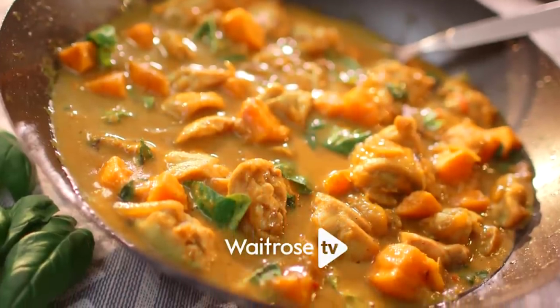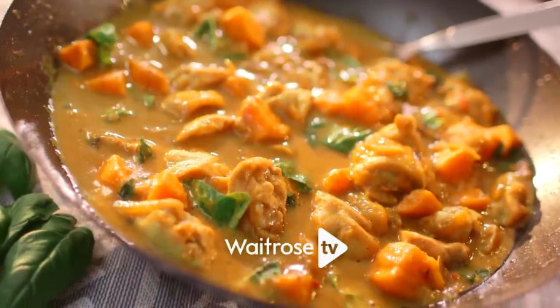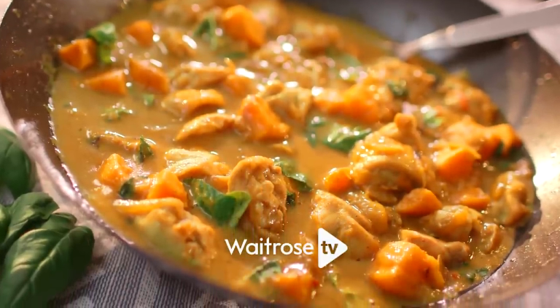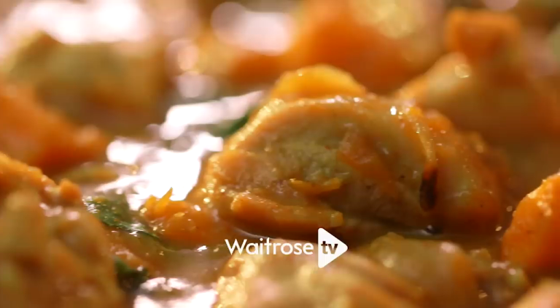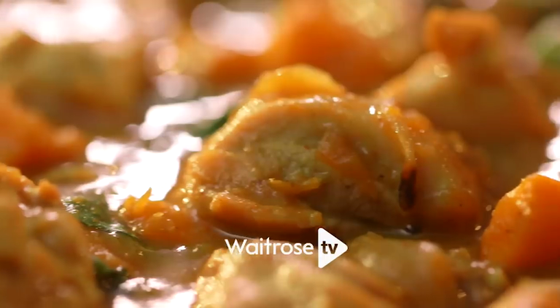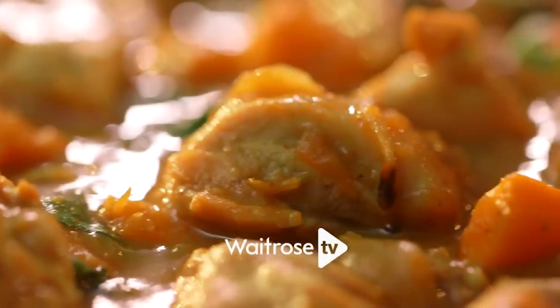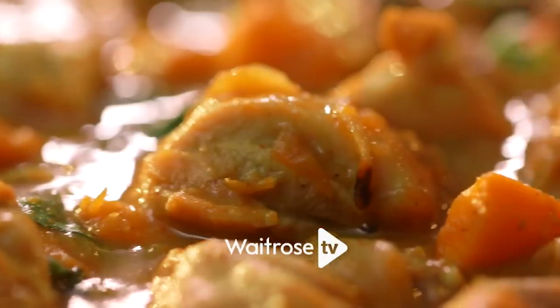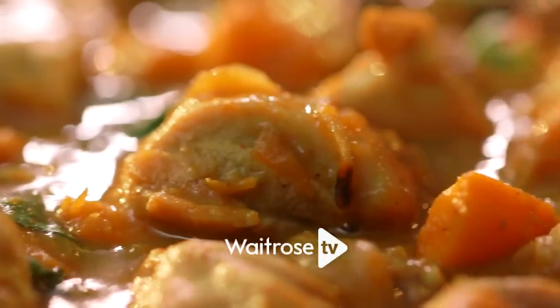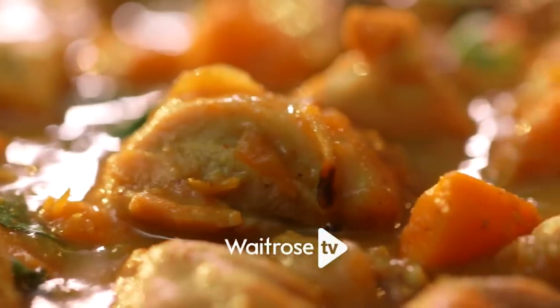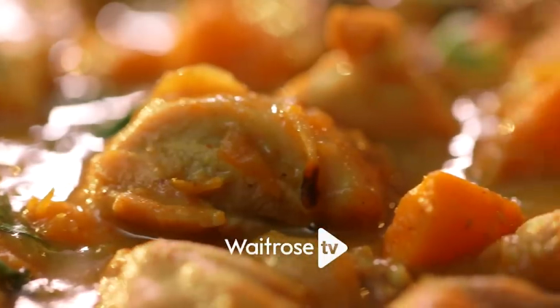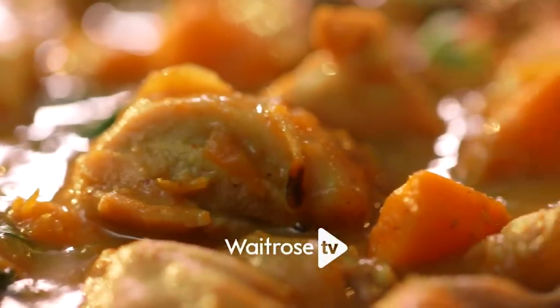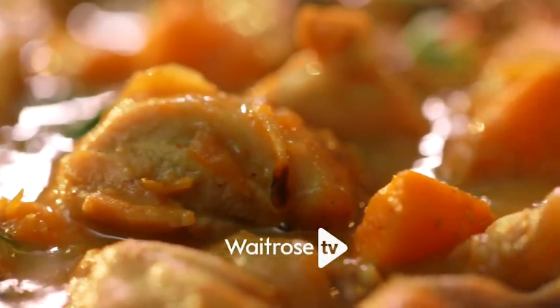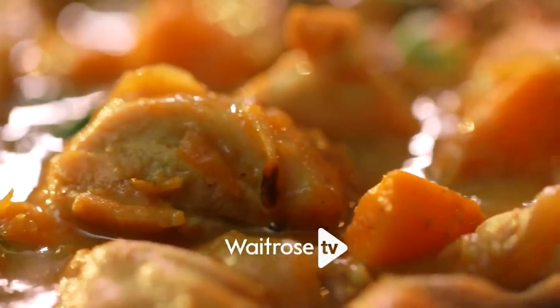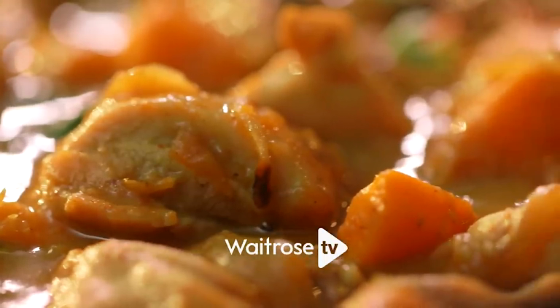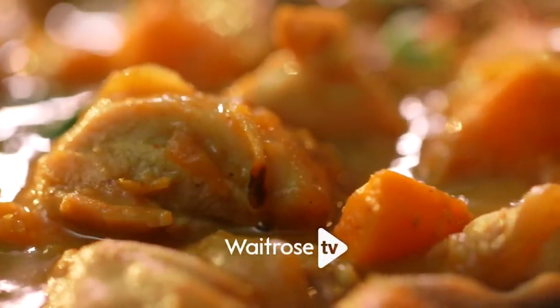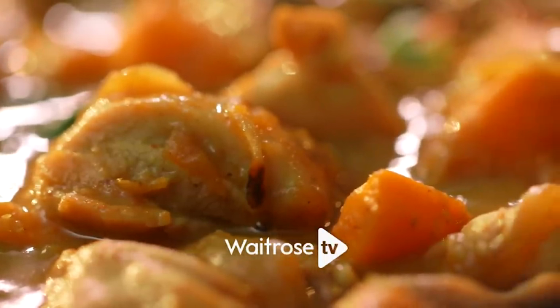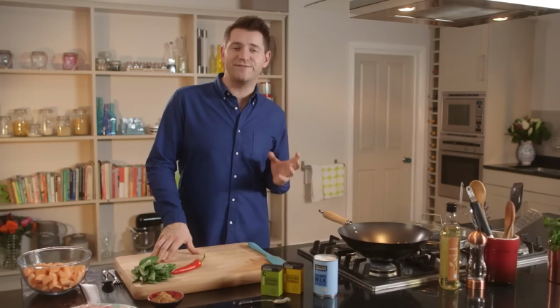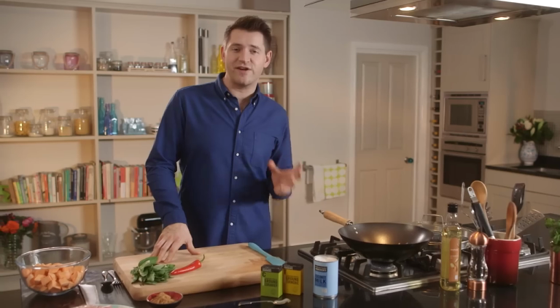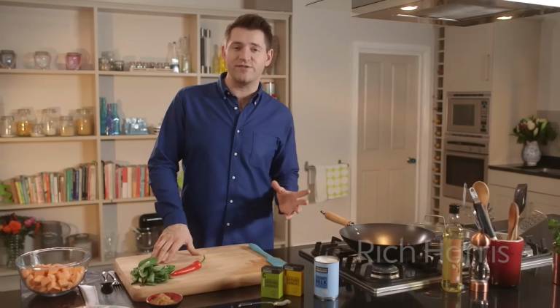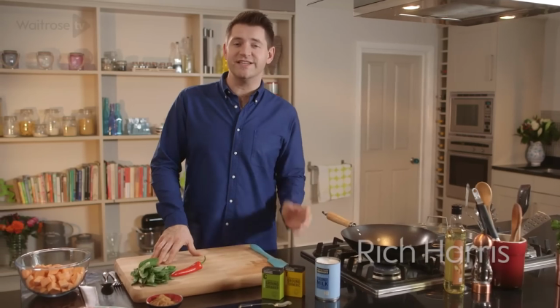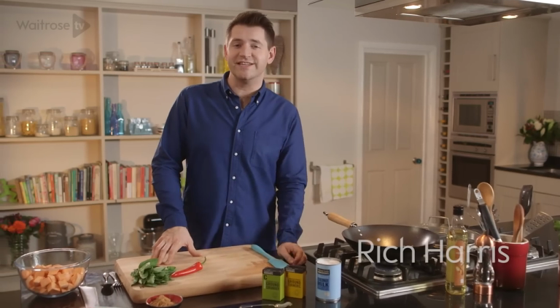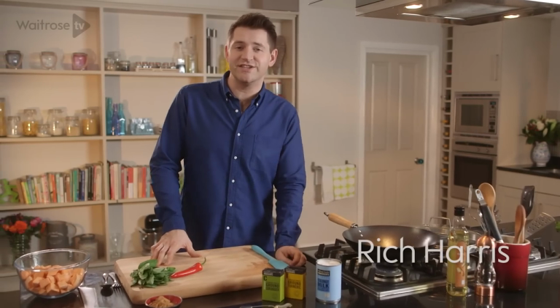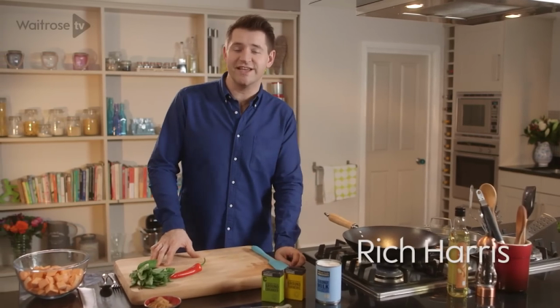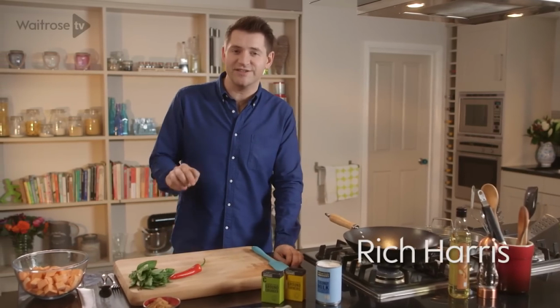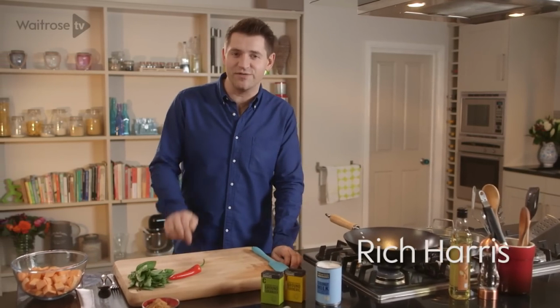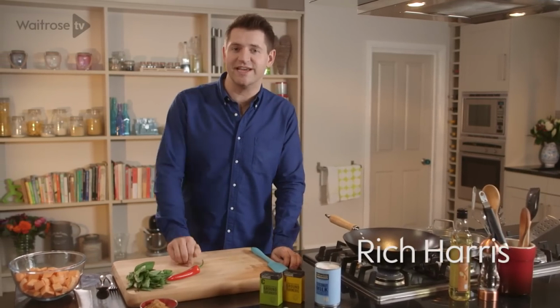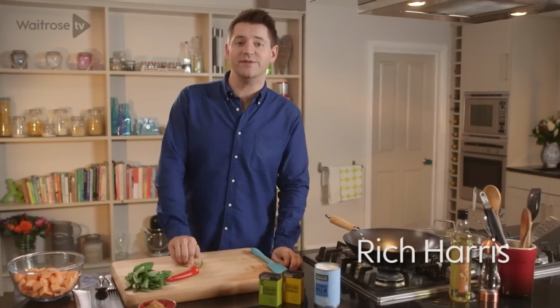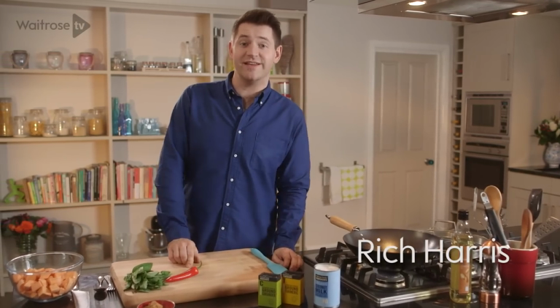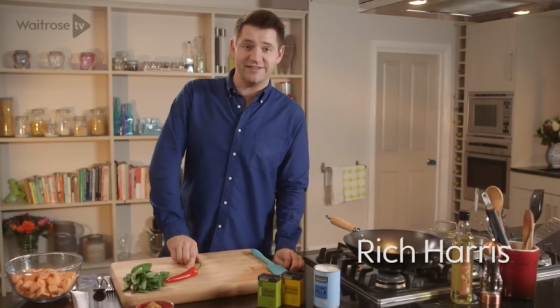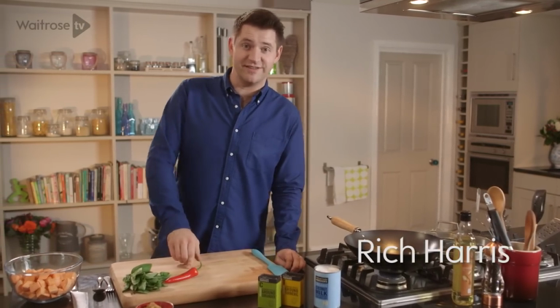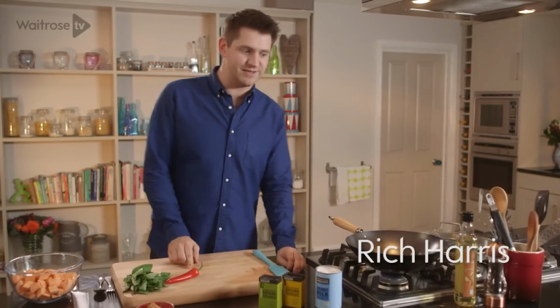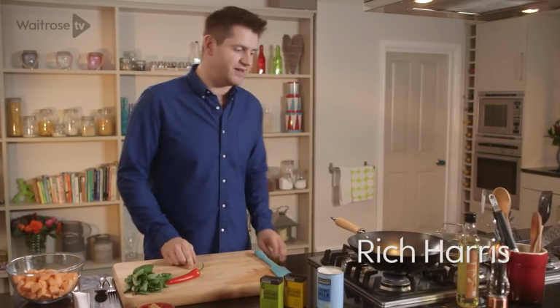I'm making Vietnamese sweet potato and chicken curry. It's fragrant, it's delicious and it's on the table in under 30 minutes.